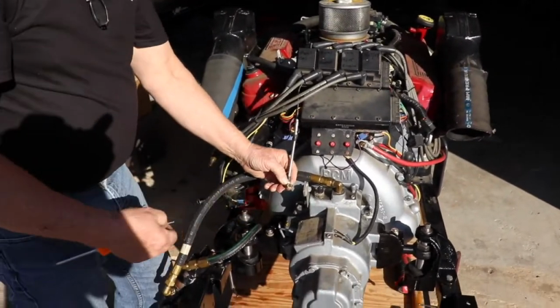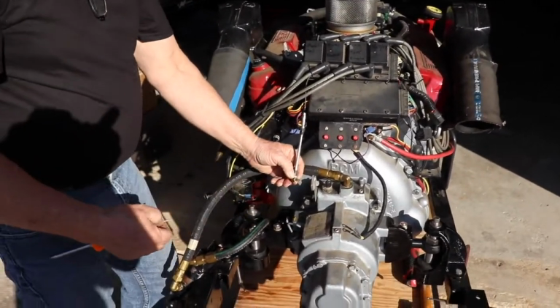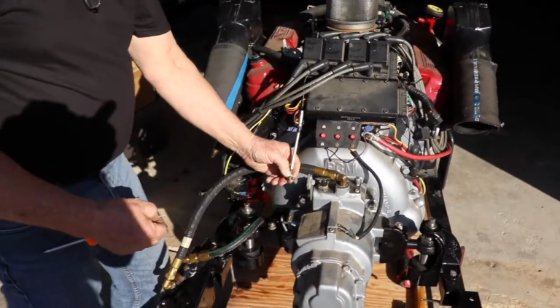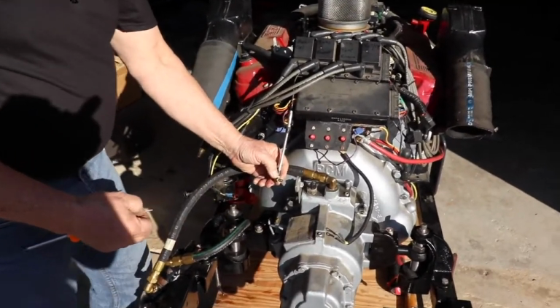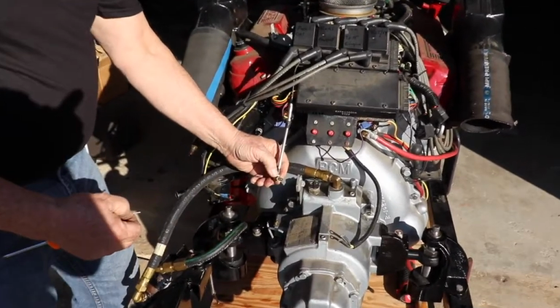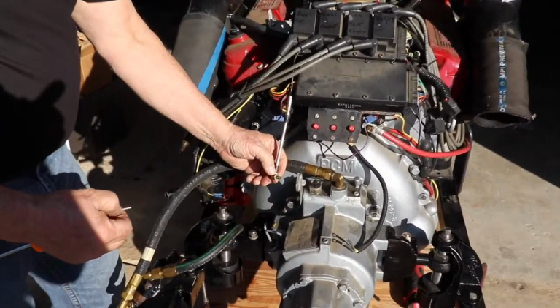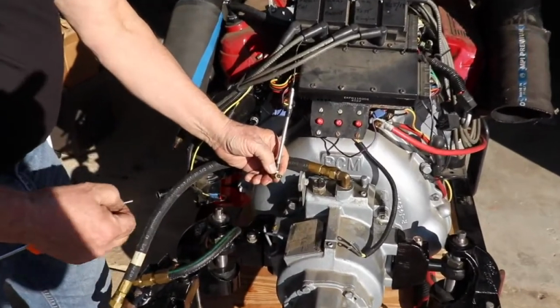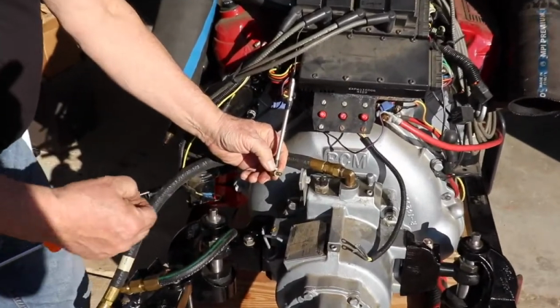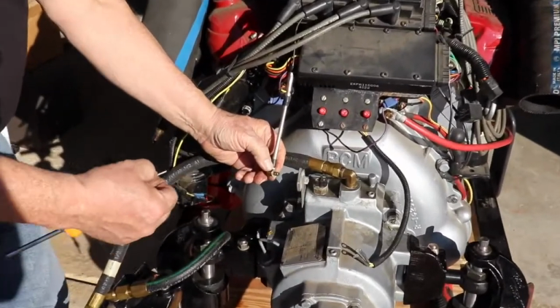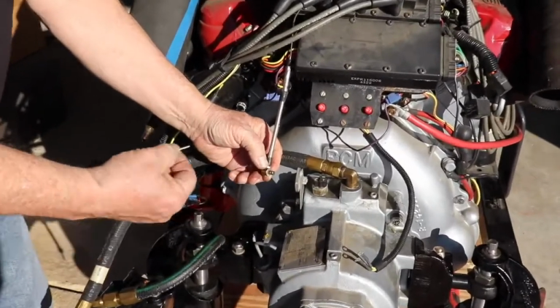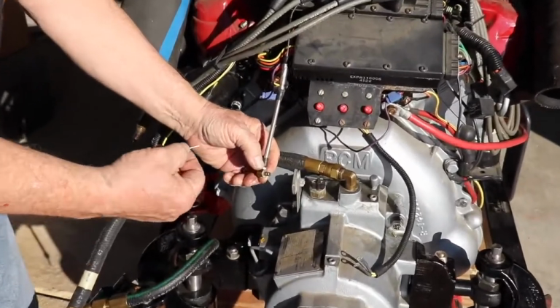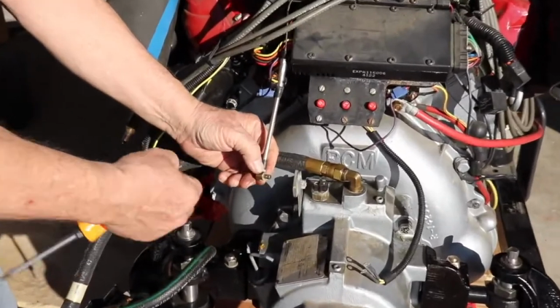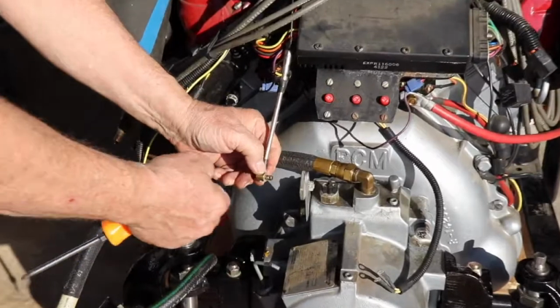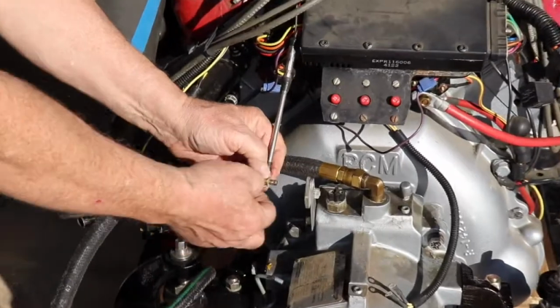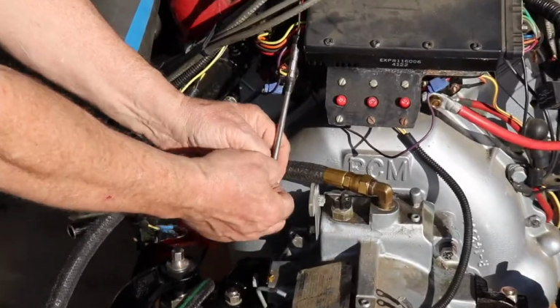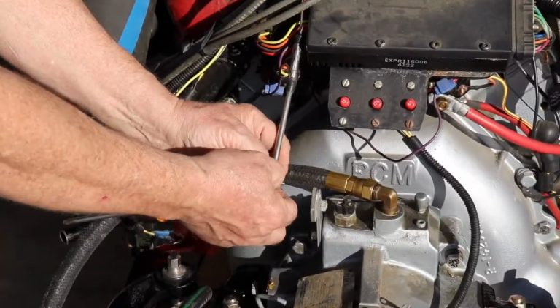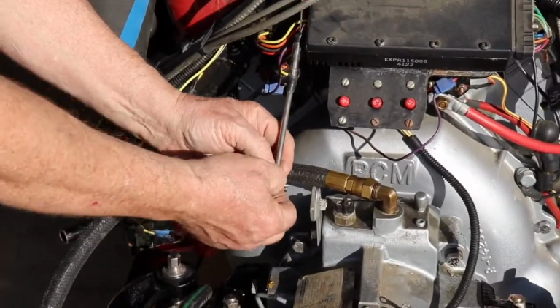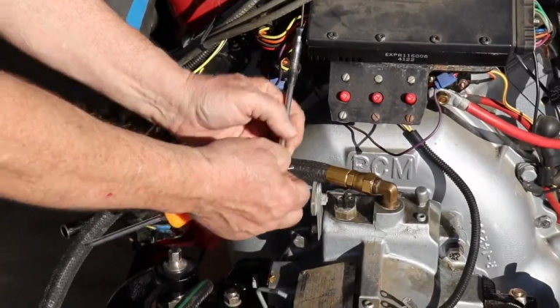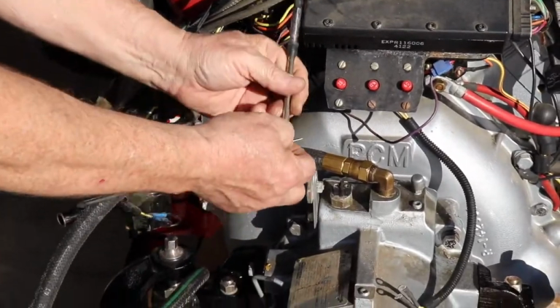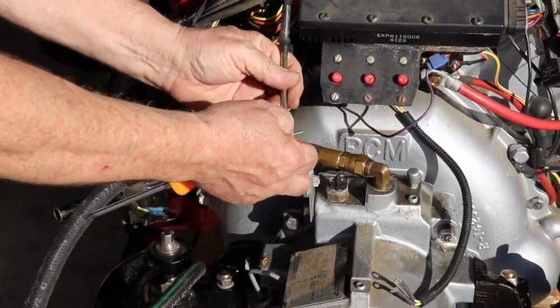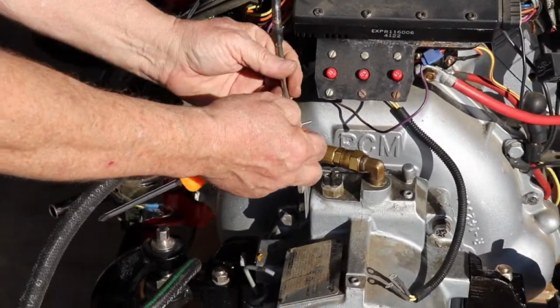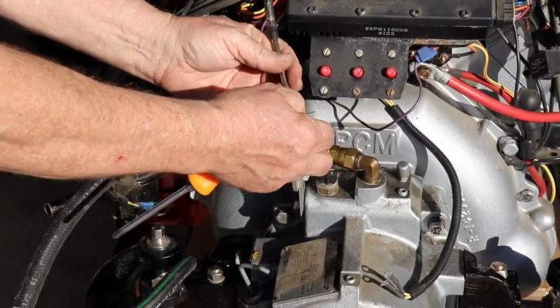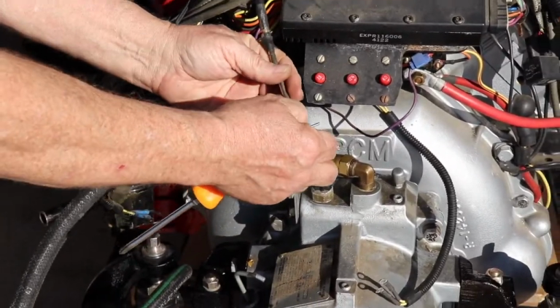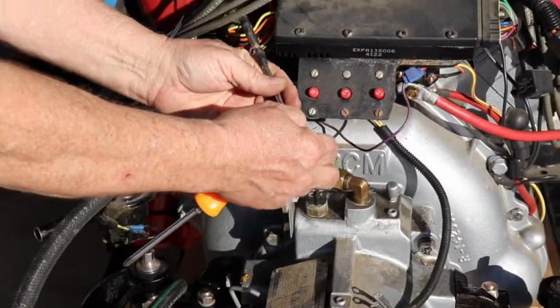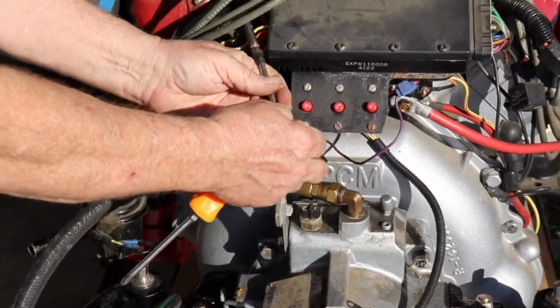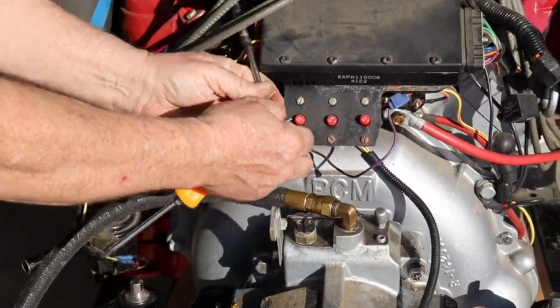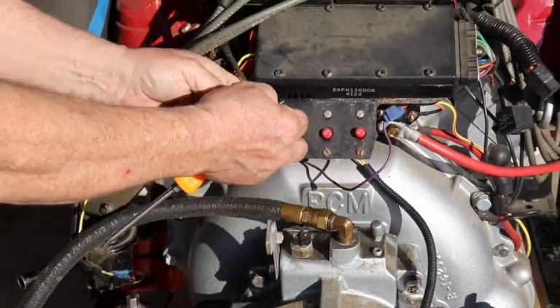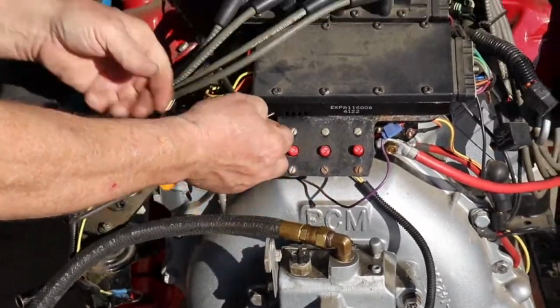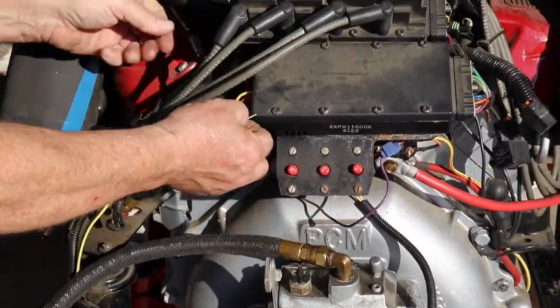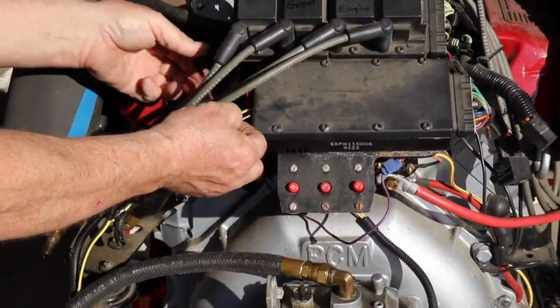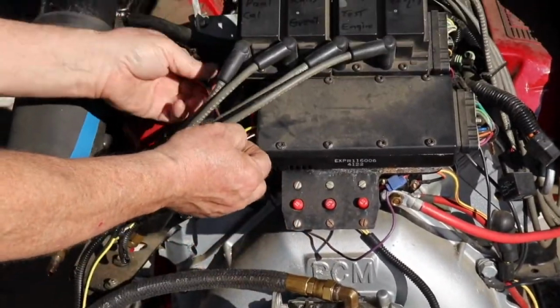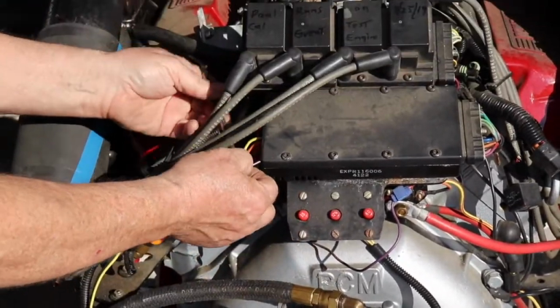We're going to go ahead and disconnect our neutral safety switch and our shift cable connector. That's just a simple cotter pin that comes out, and then you can get your shift cable out of the way.